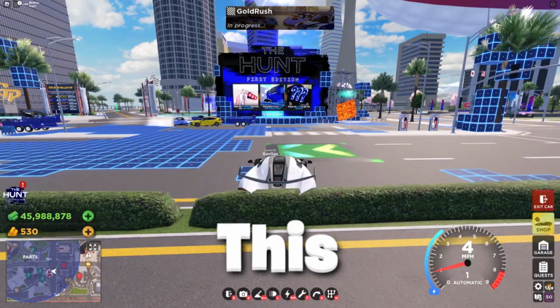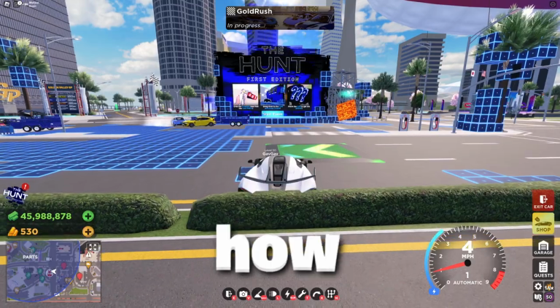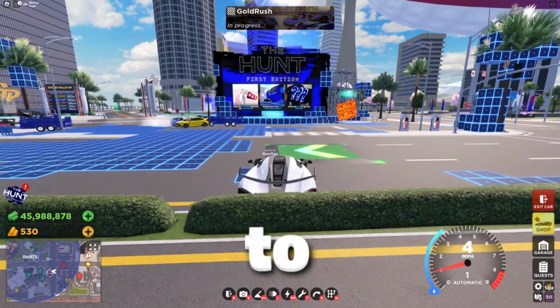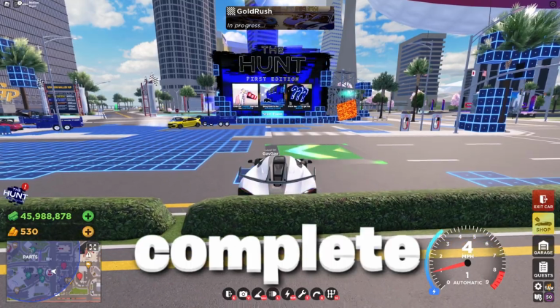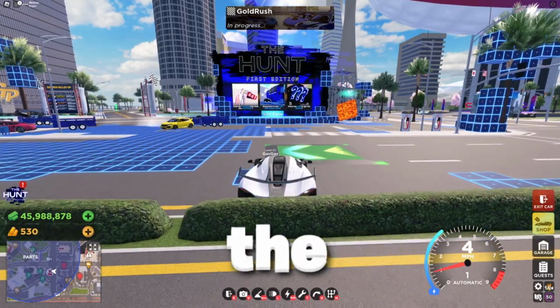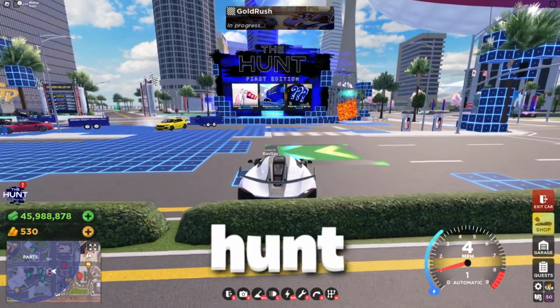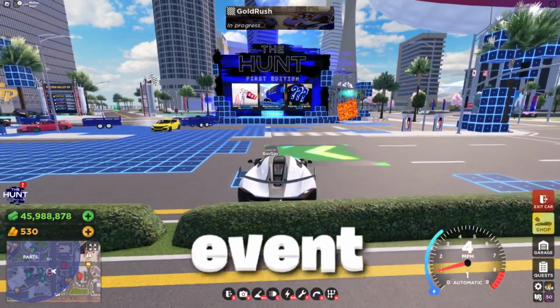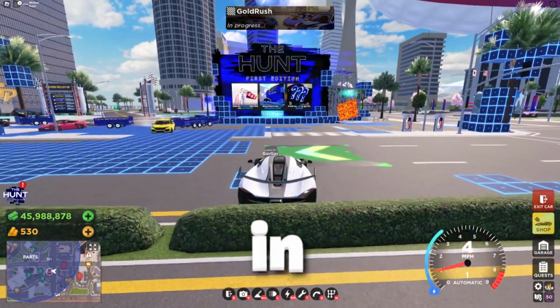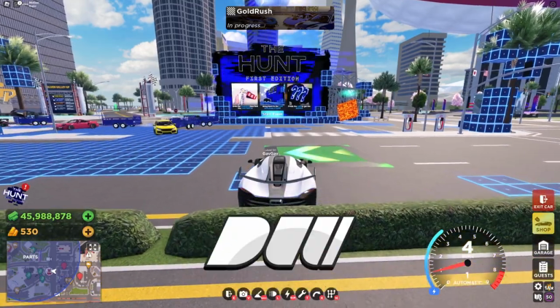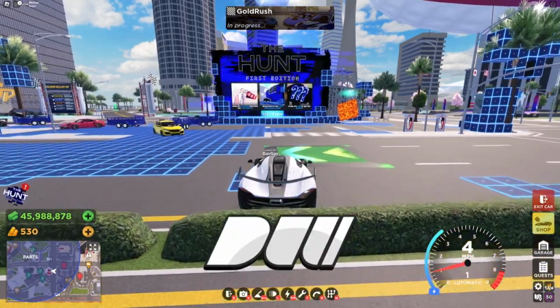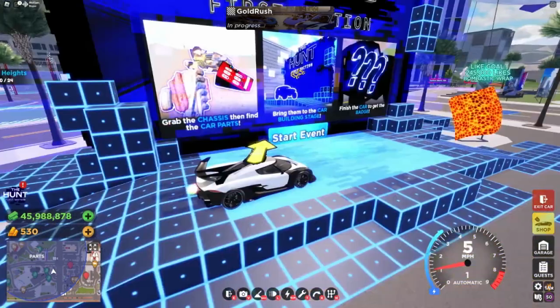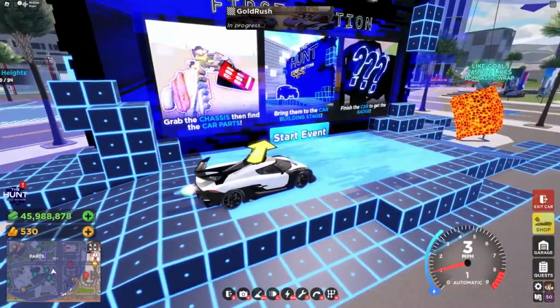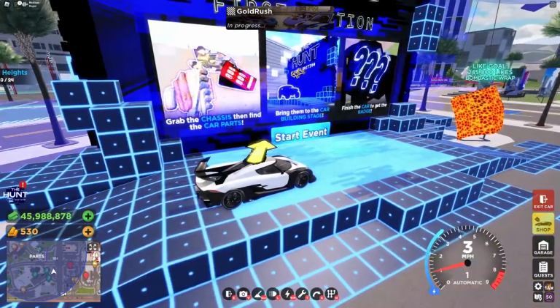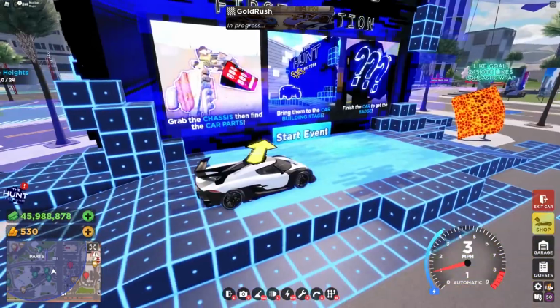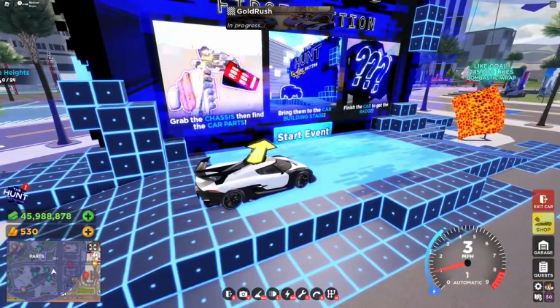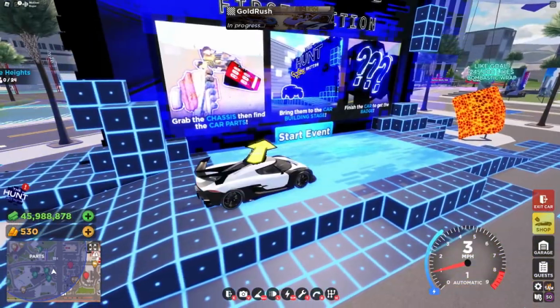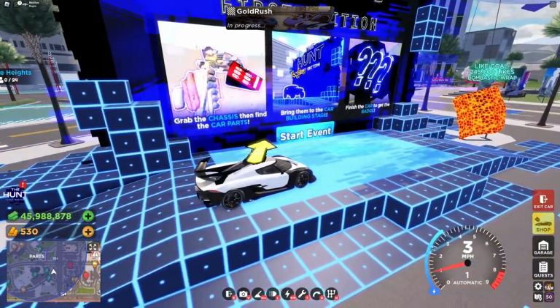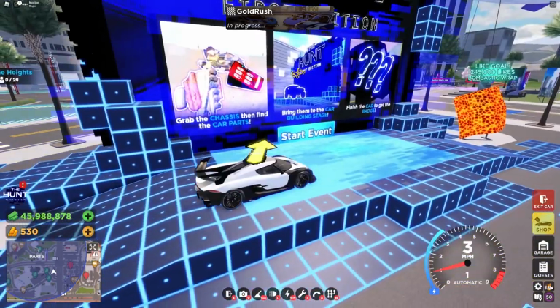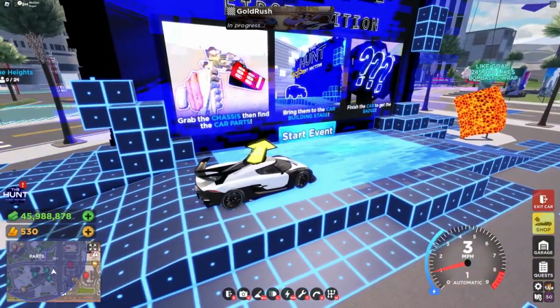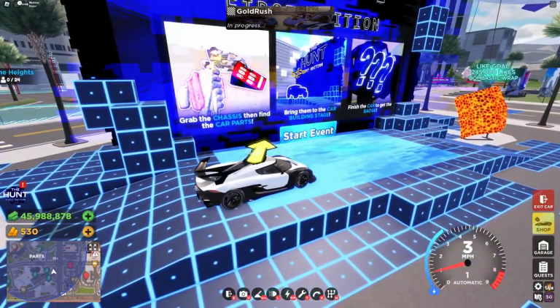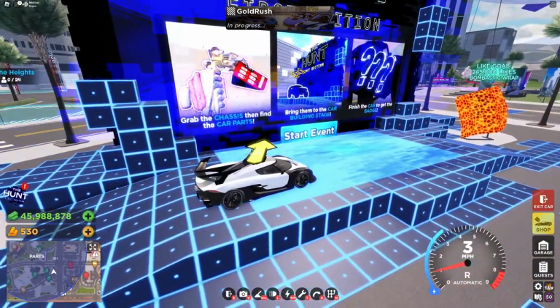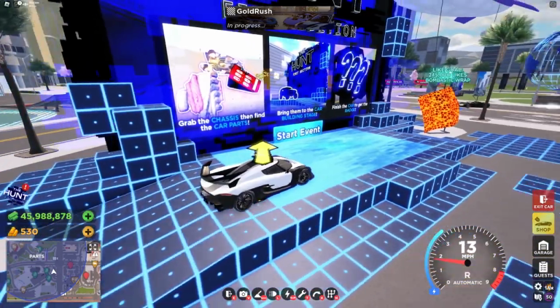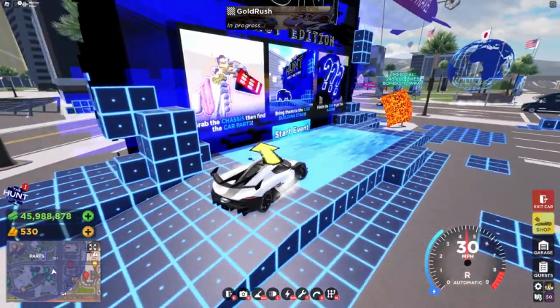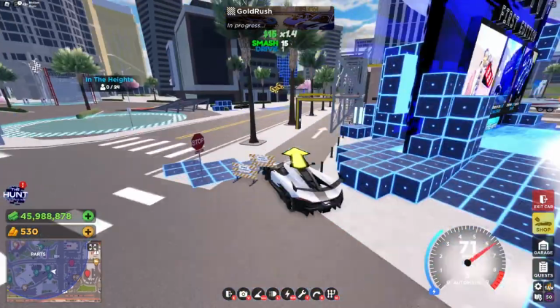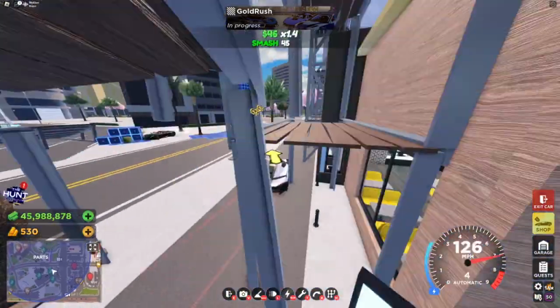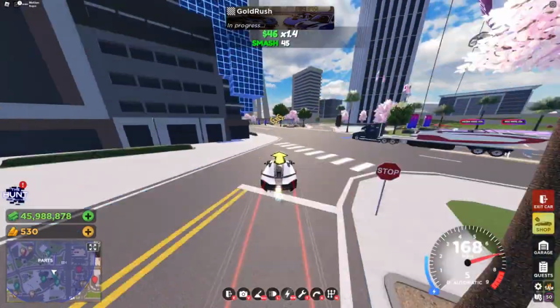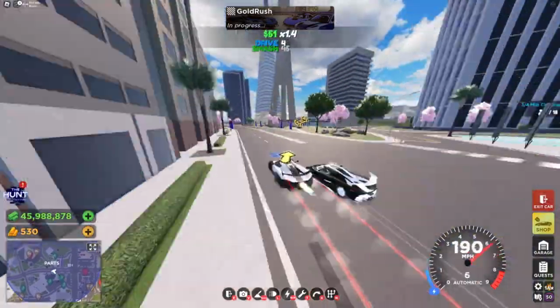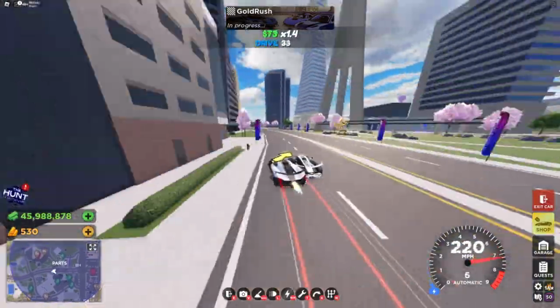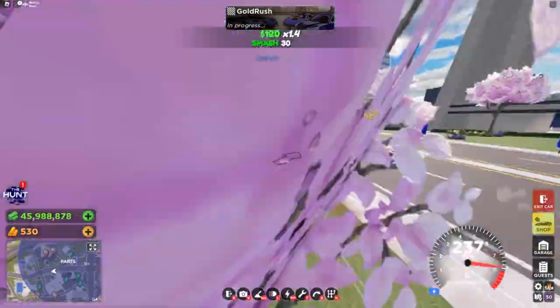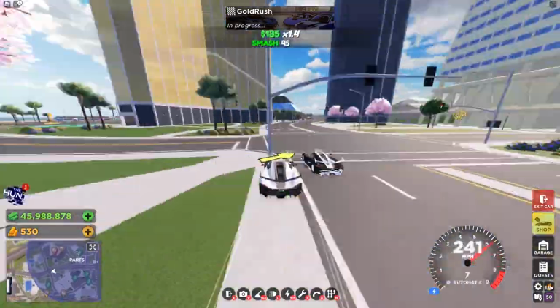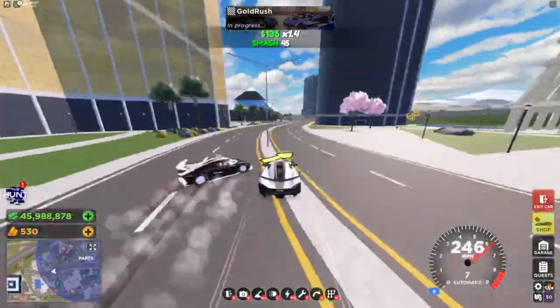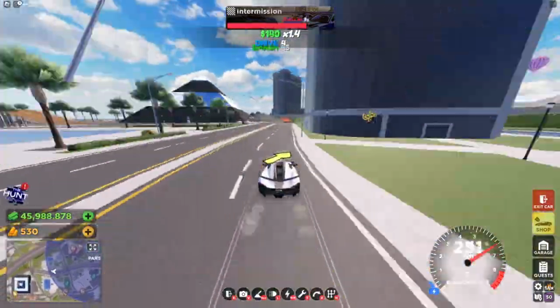This is how to complete the Hunt Event in Drive World. Near spawn, you'll find this stage and you'll want to click Start Event. You'll then want to drive to the location marked.